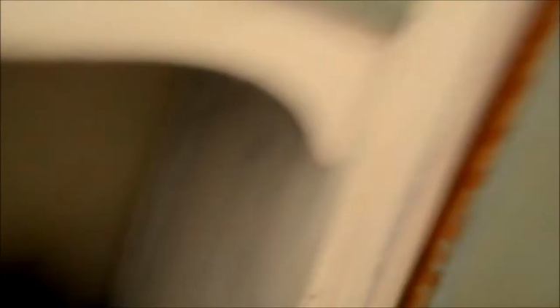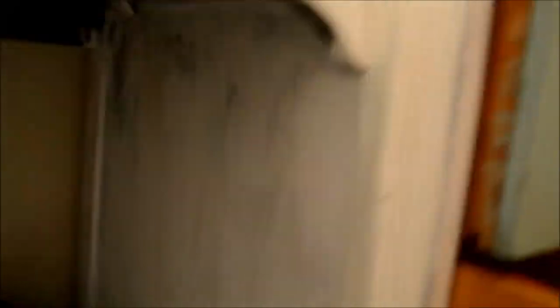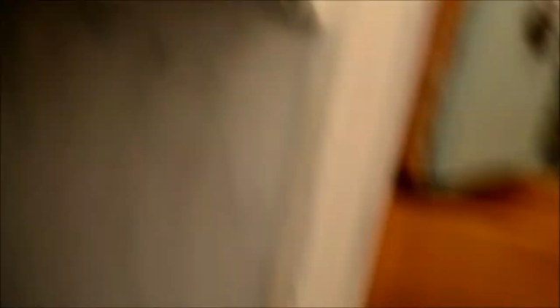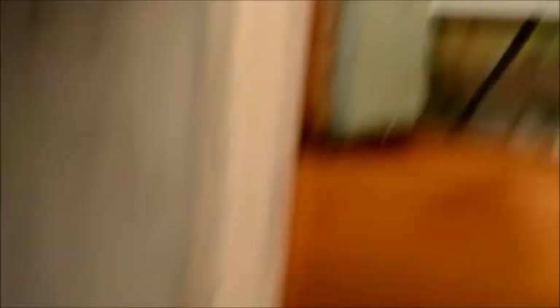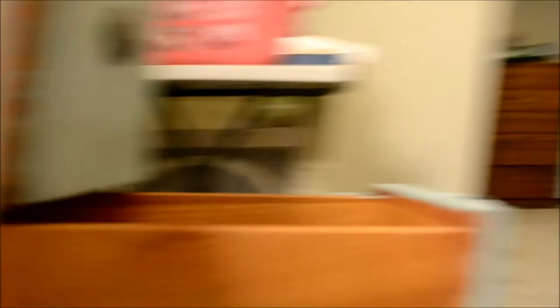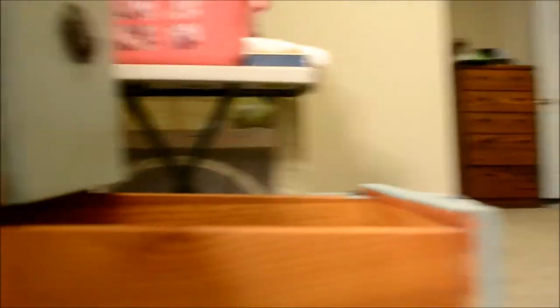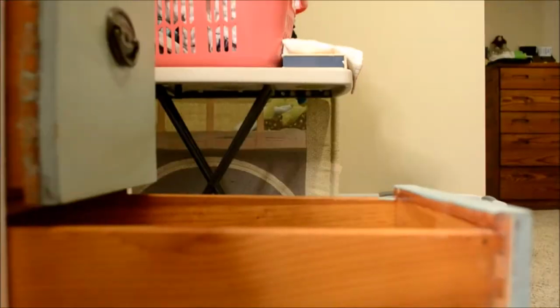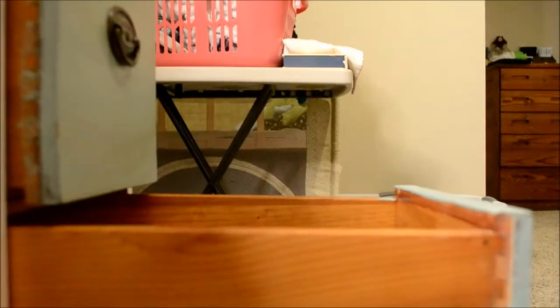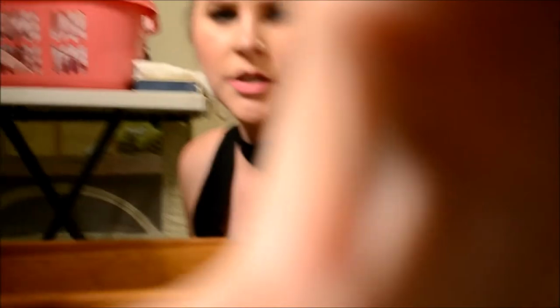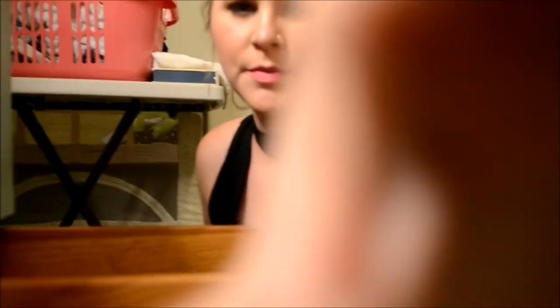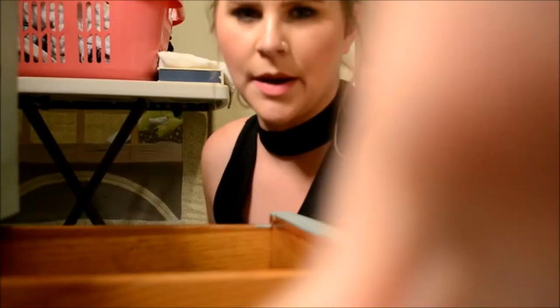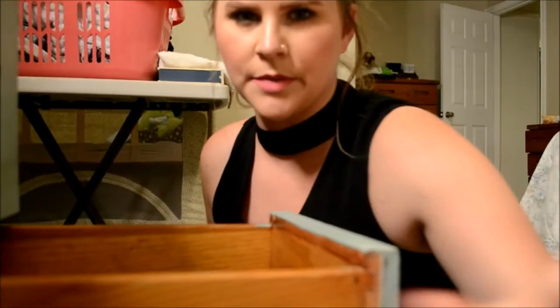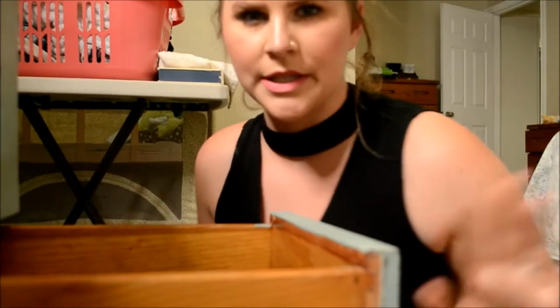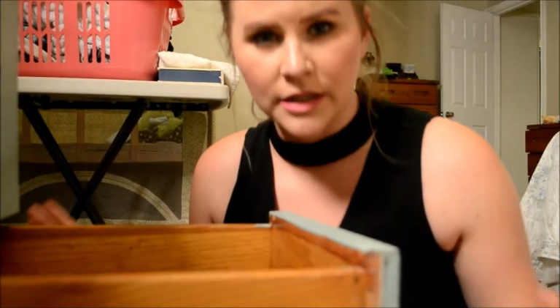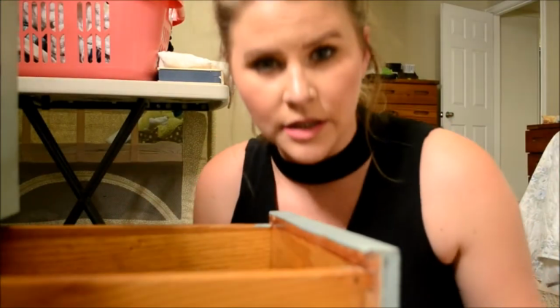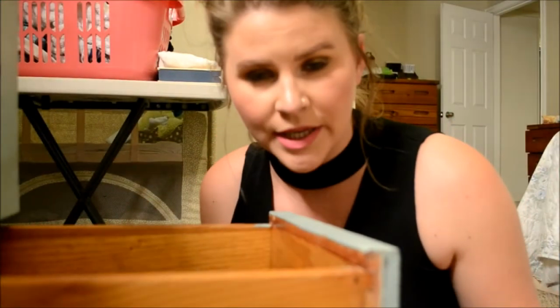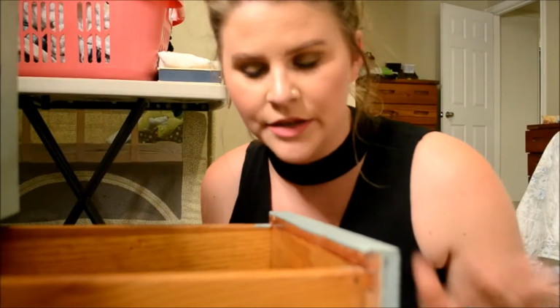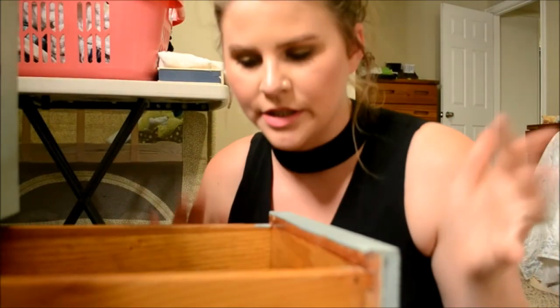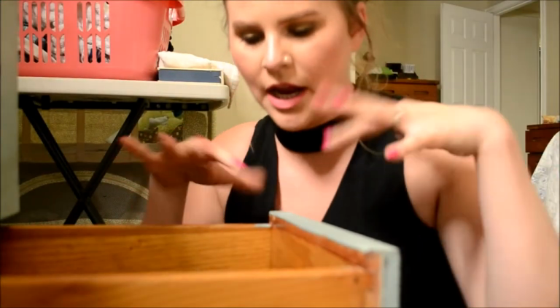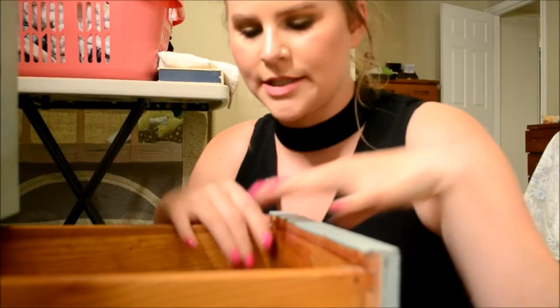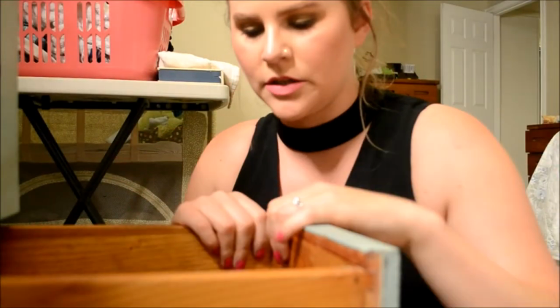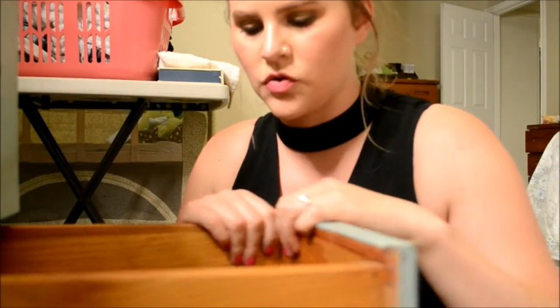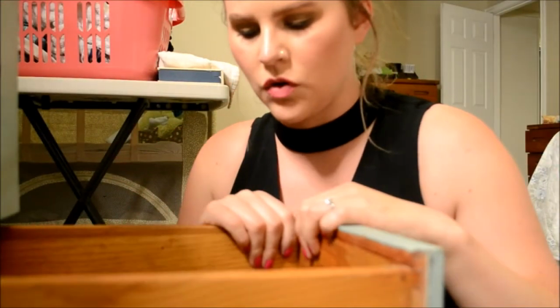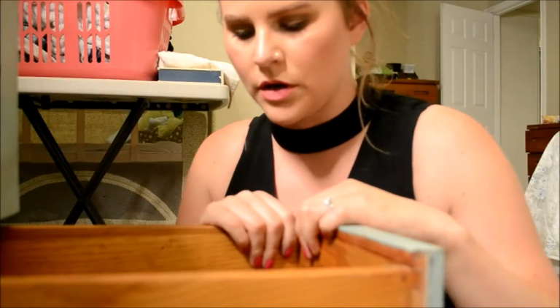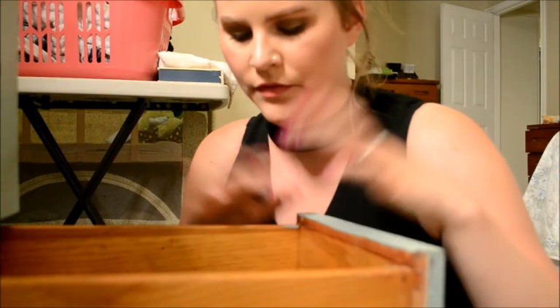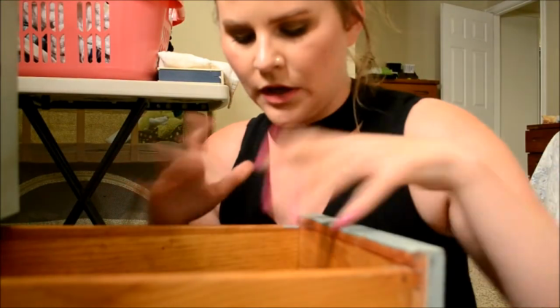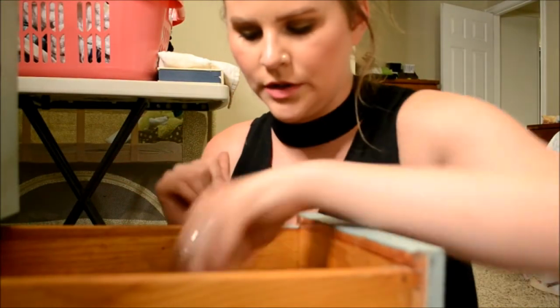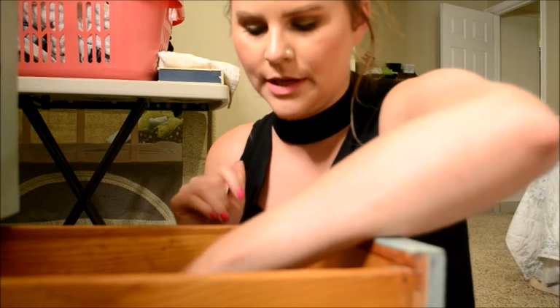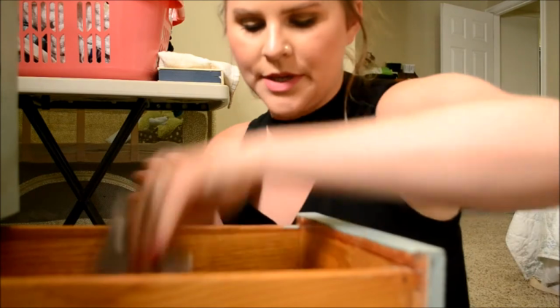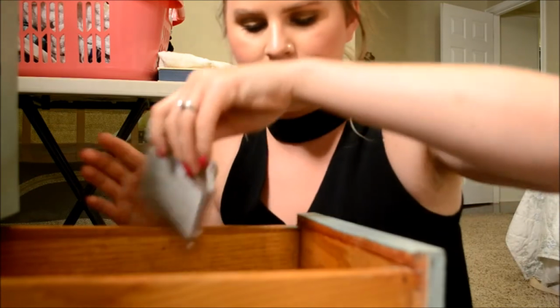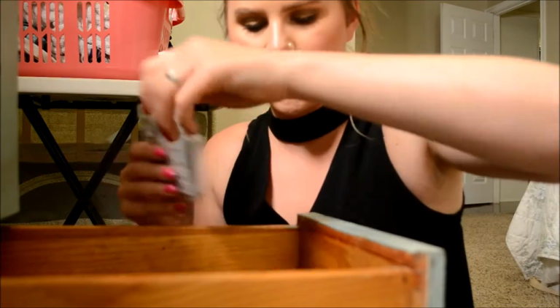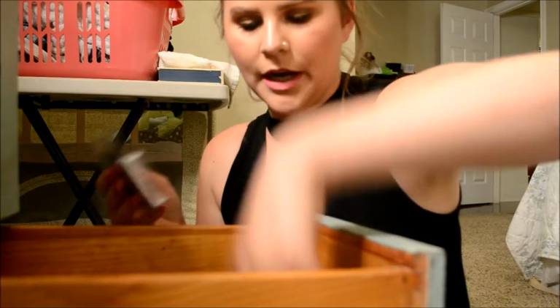I'm going to prop you guys up right here, at least a little bit, so you can kind of see into the drawer and hopefully I'll hold it up enough for you guys.